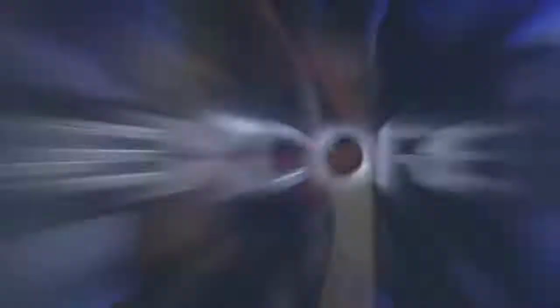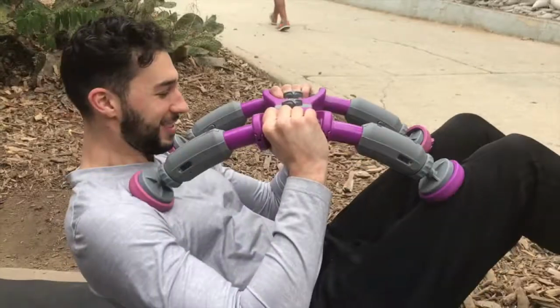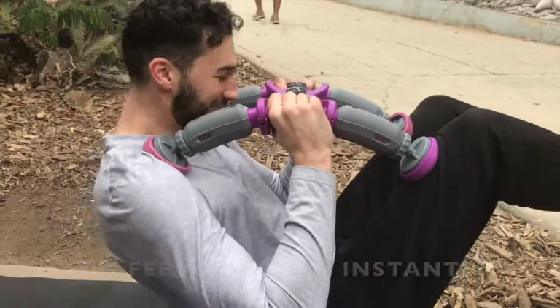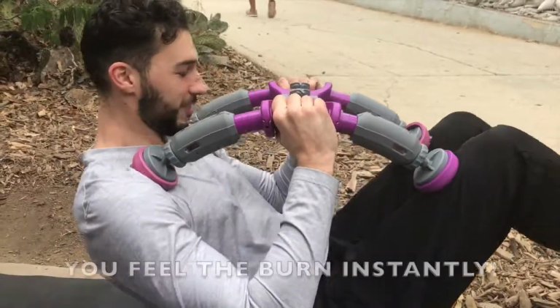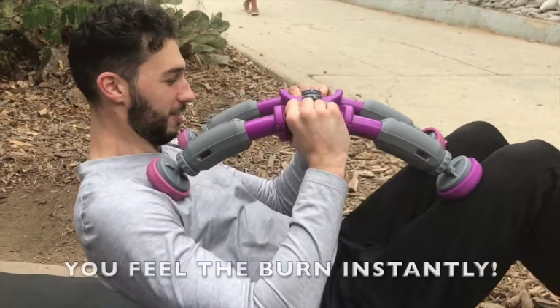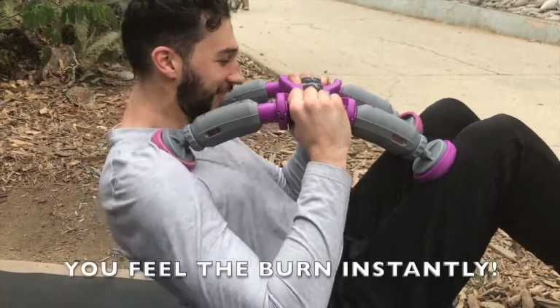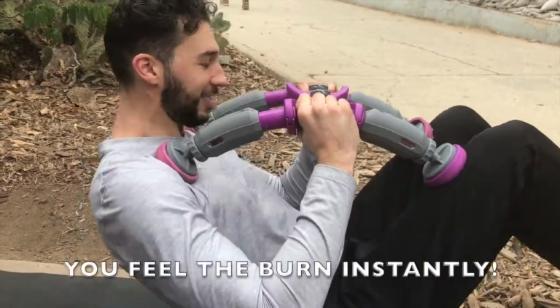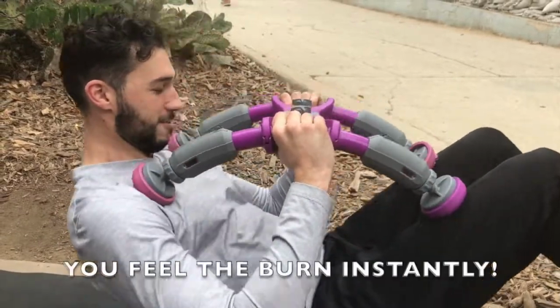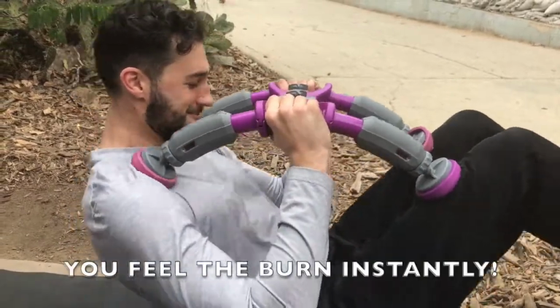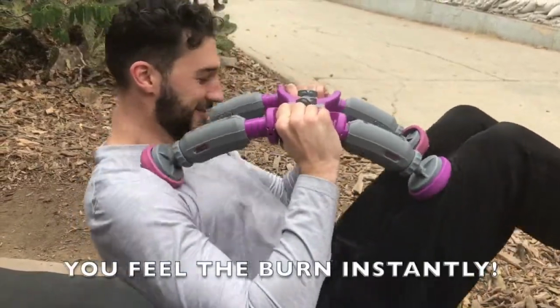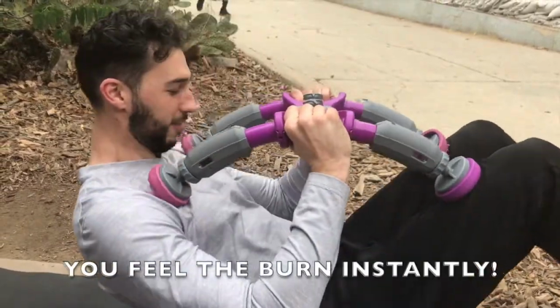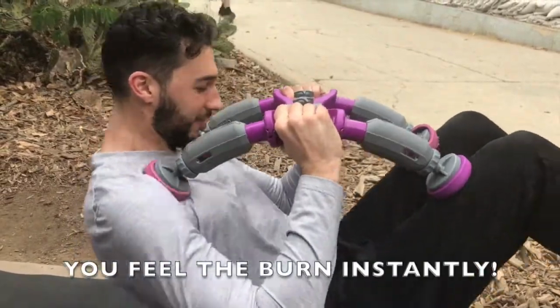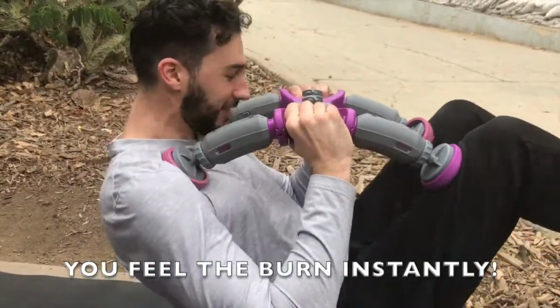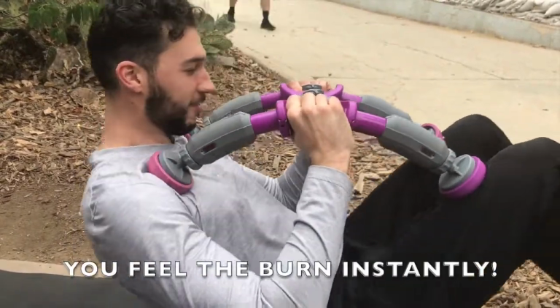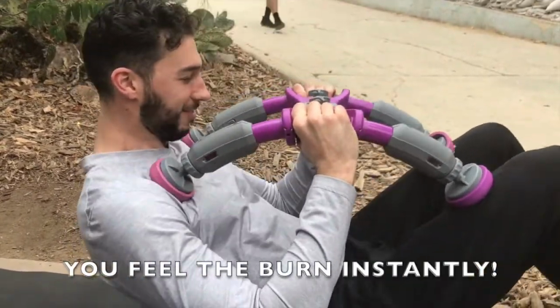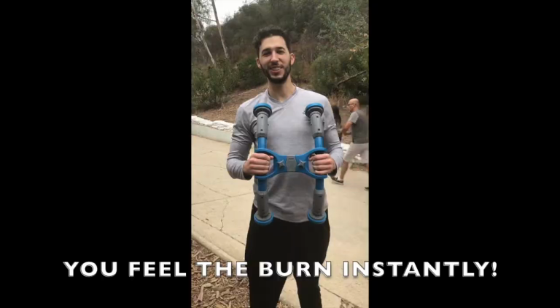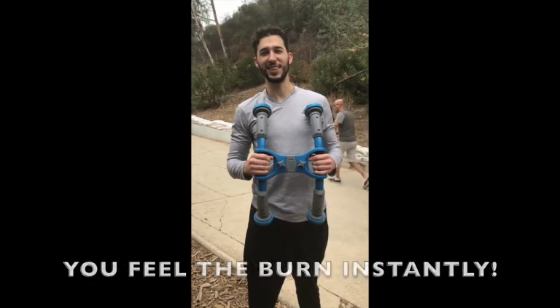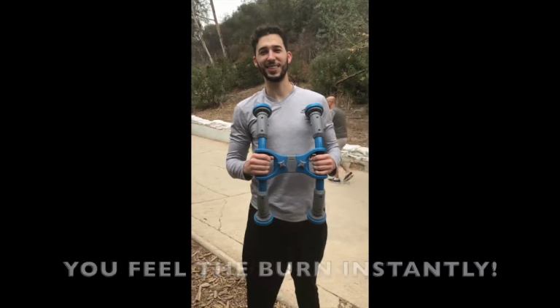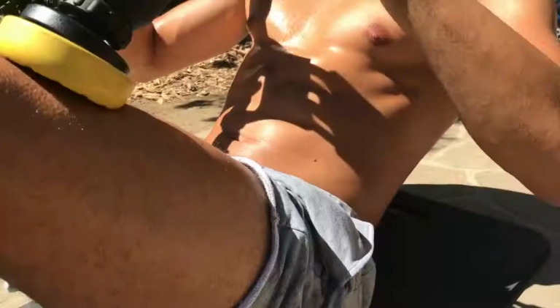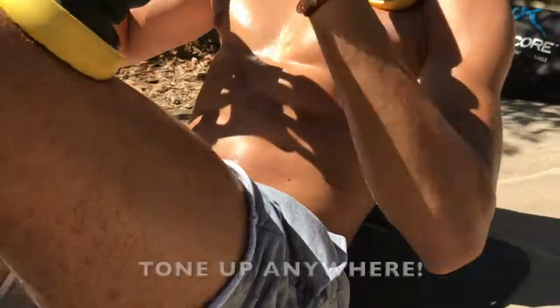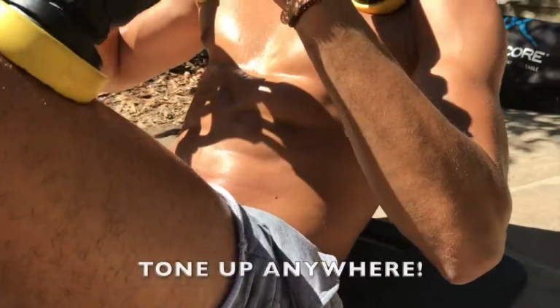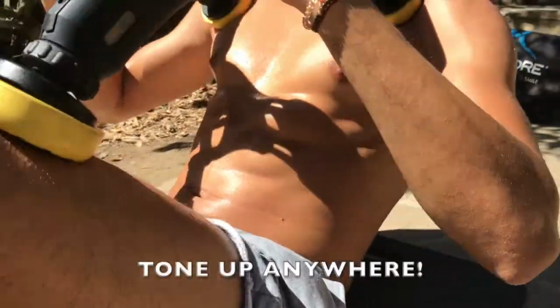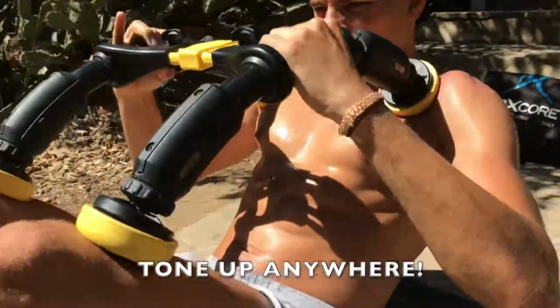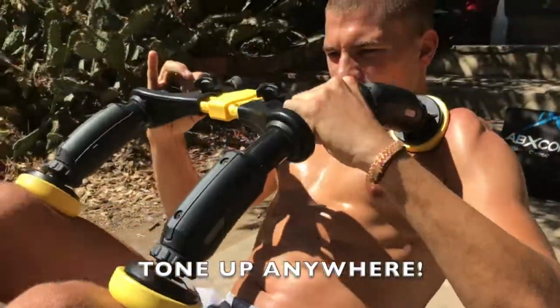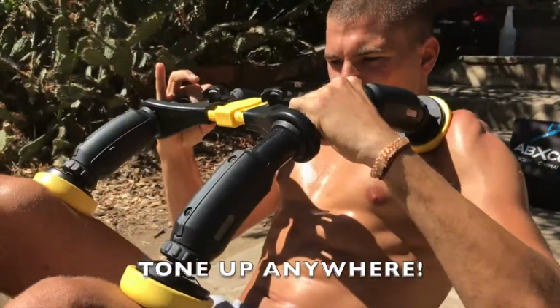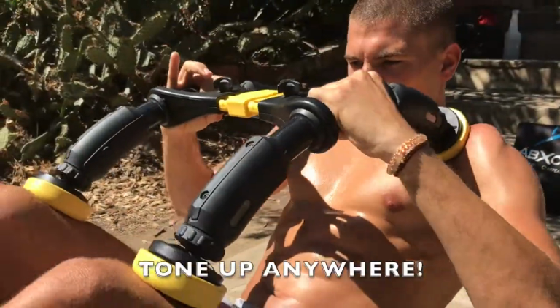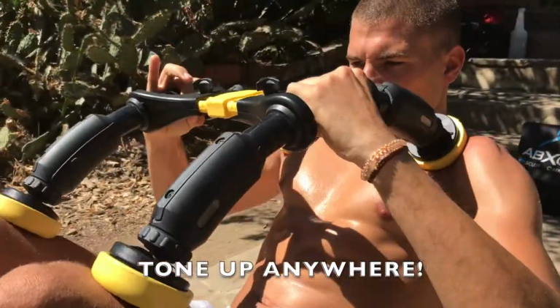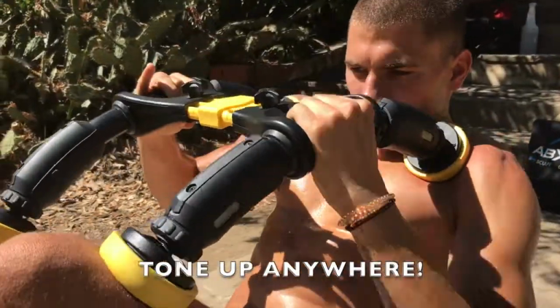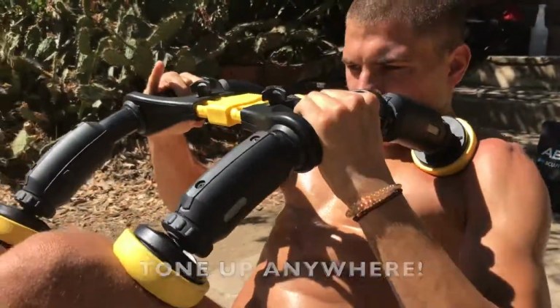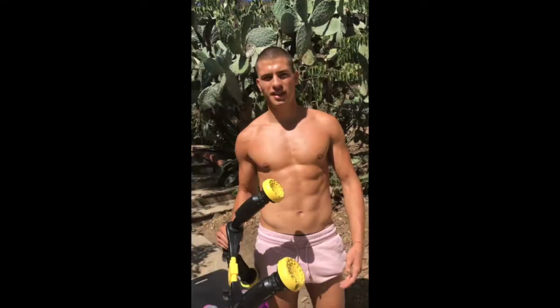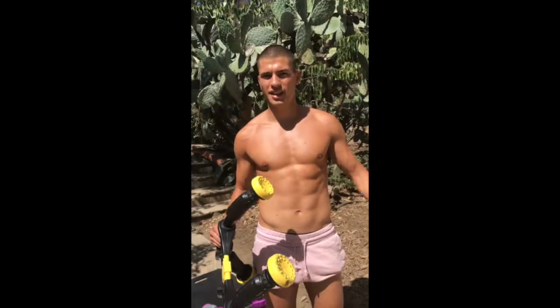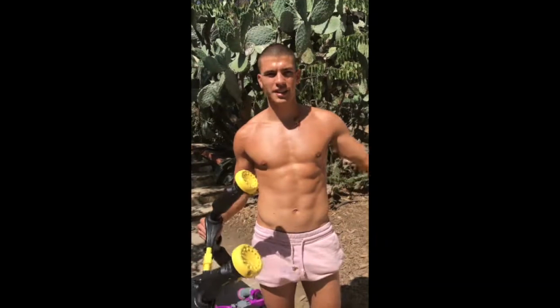You only need to do three reps. I'm done in 30 seconds. The thing is, it's convenient because you can do it anywhere.